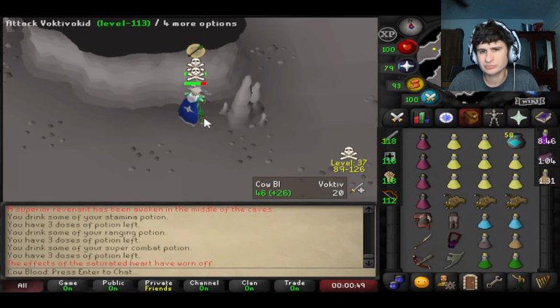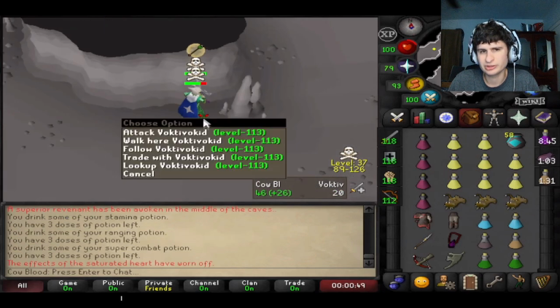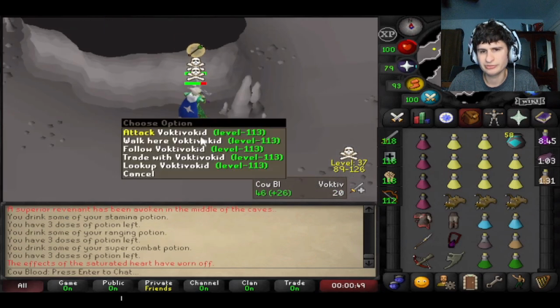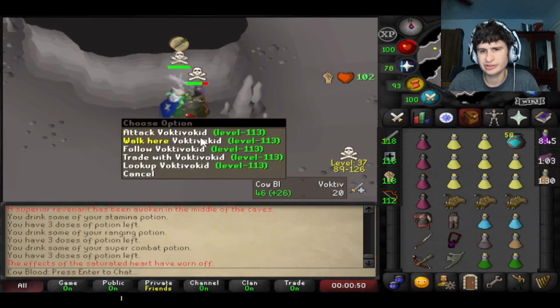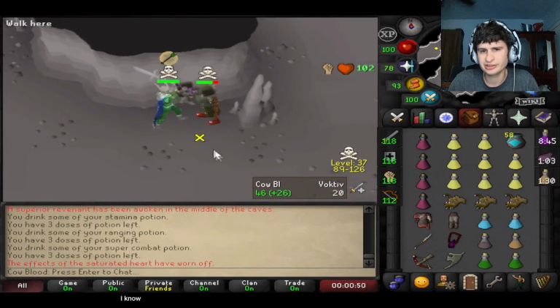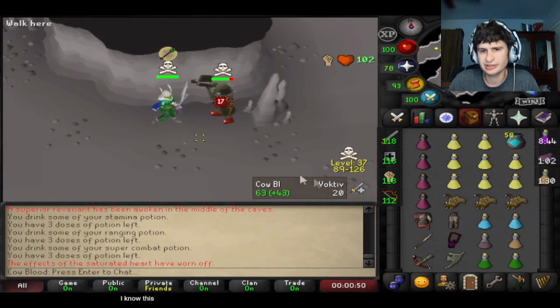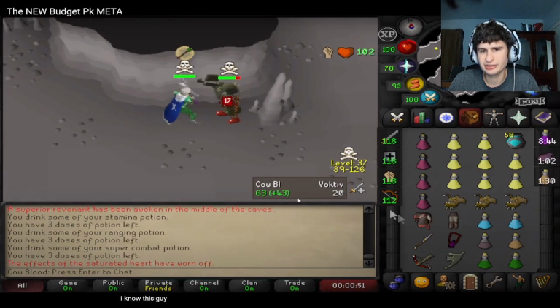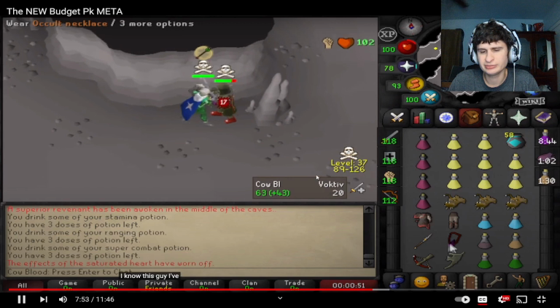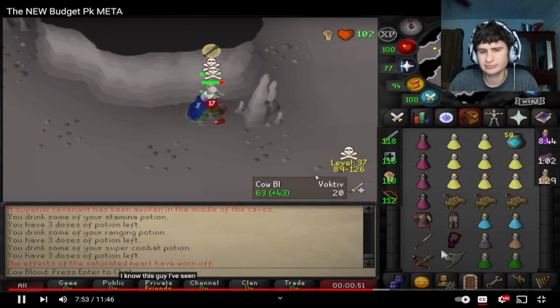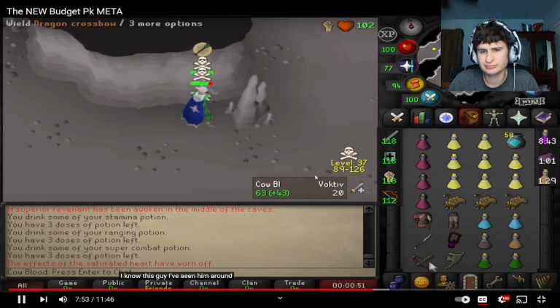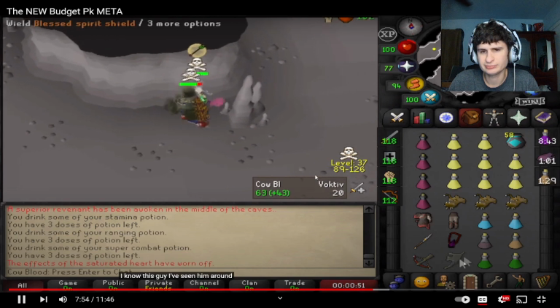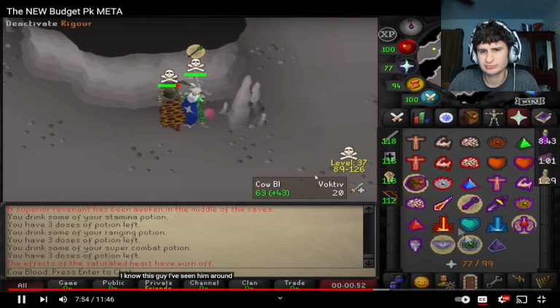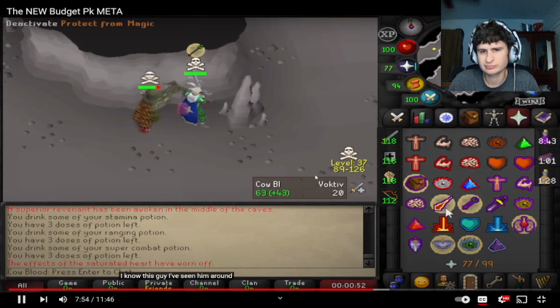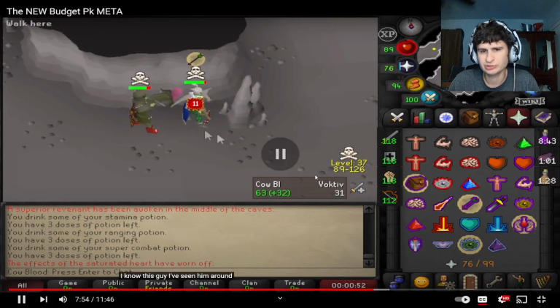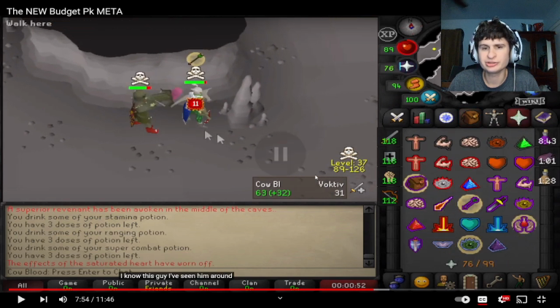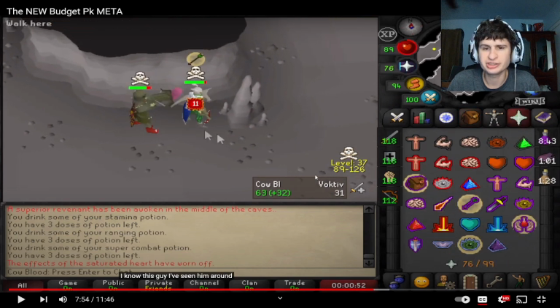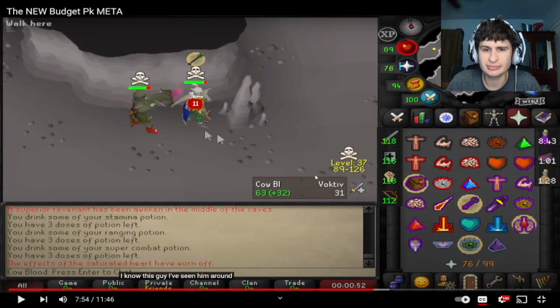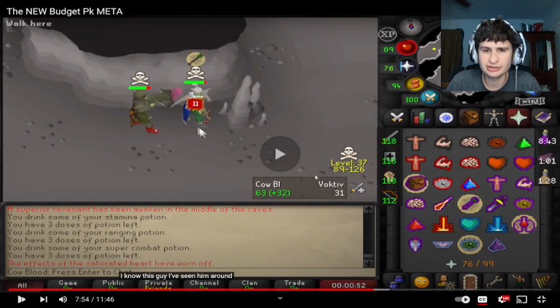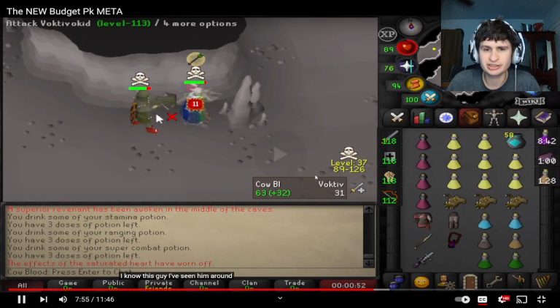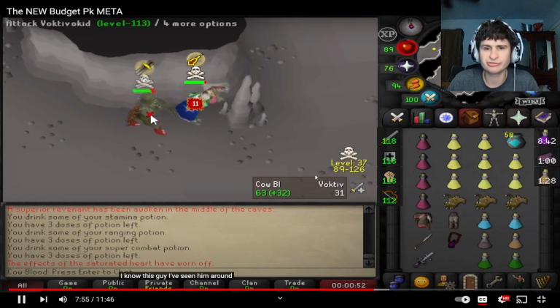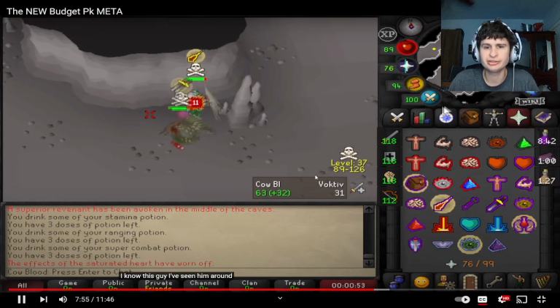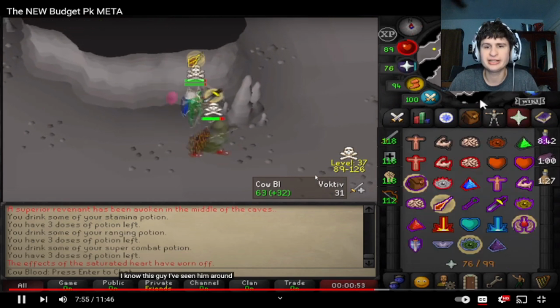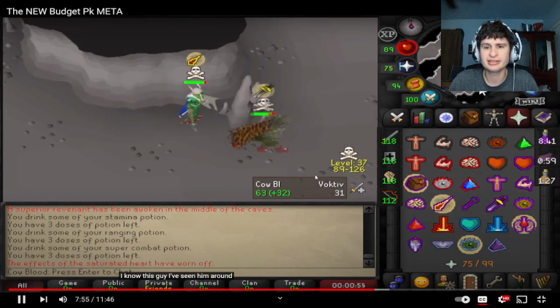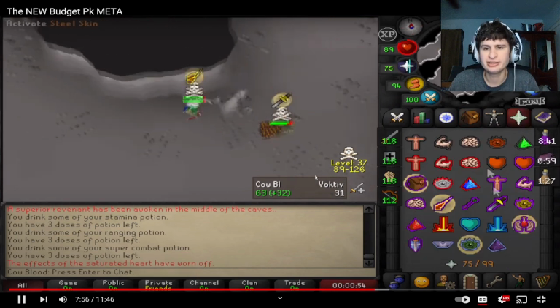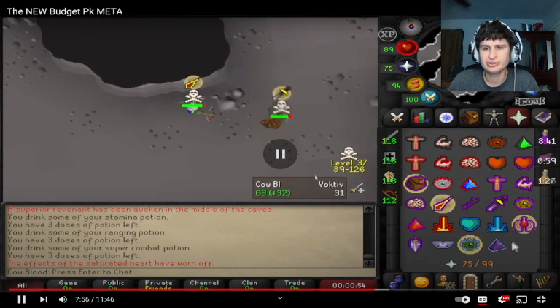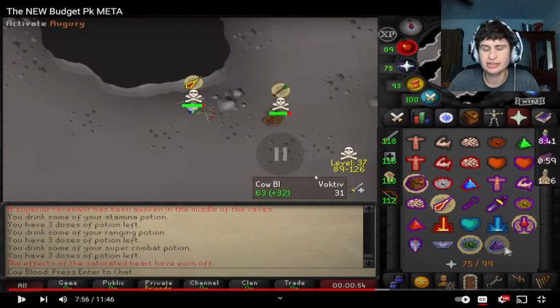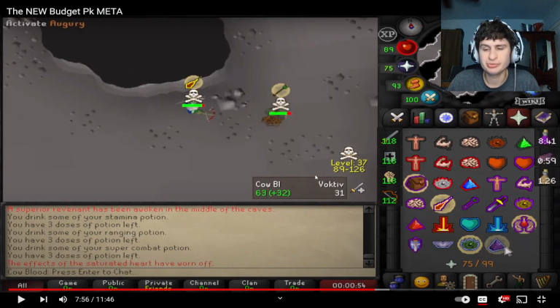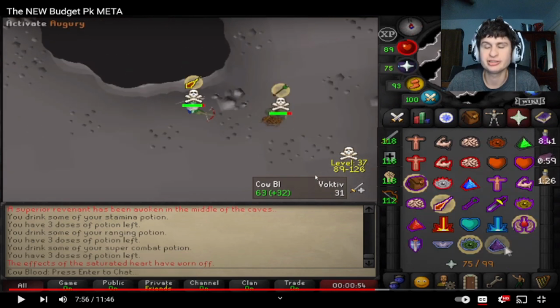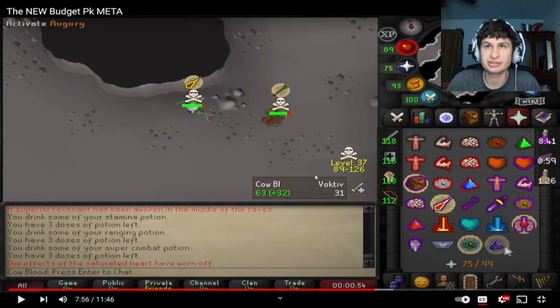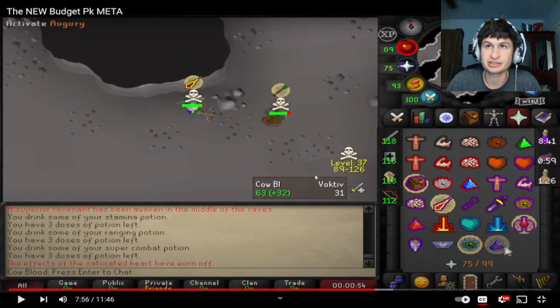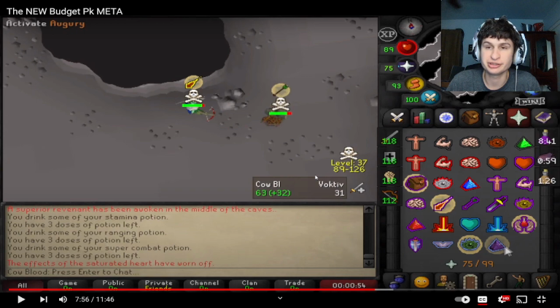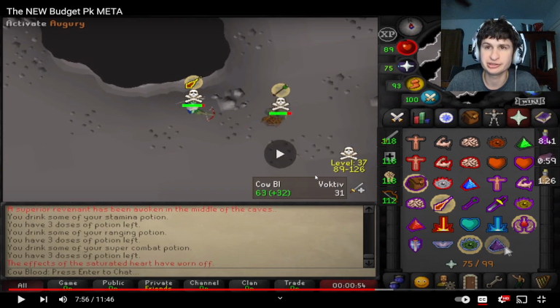Alright, fighting a guy he's seen around — 113 combat, looks like a free bag. Now the guy puts up protection prayers.